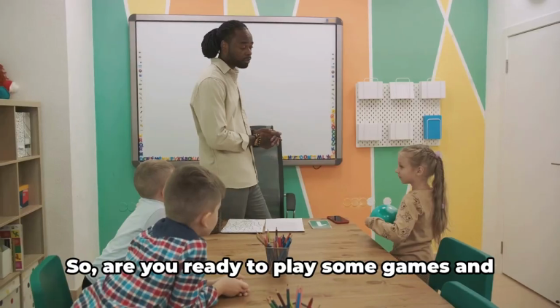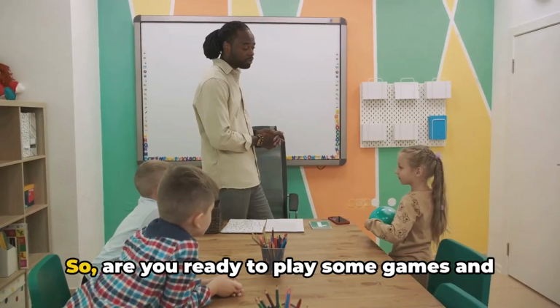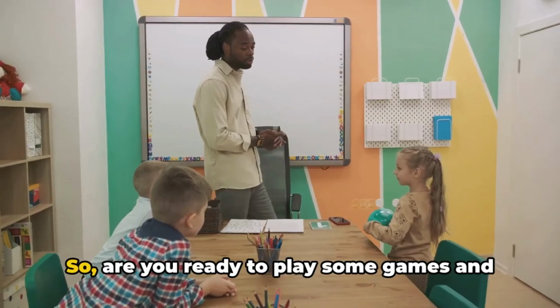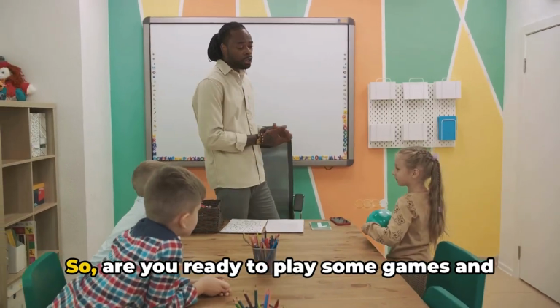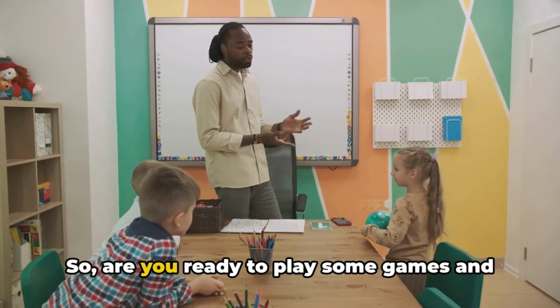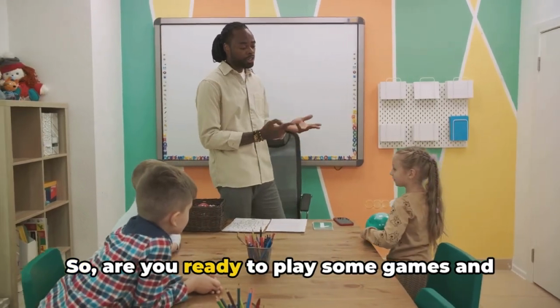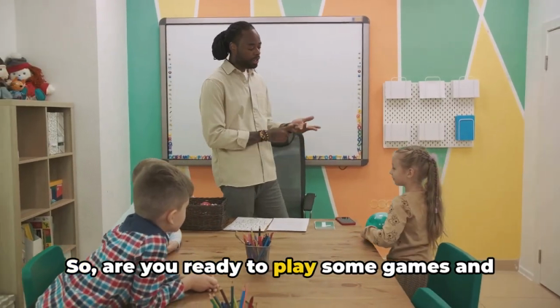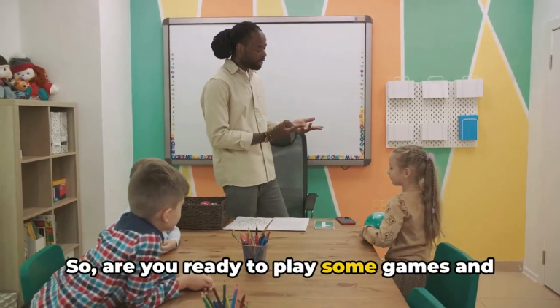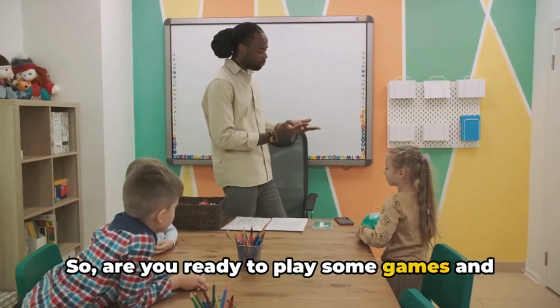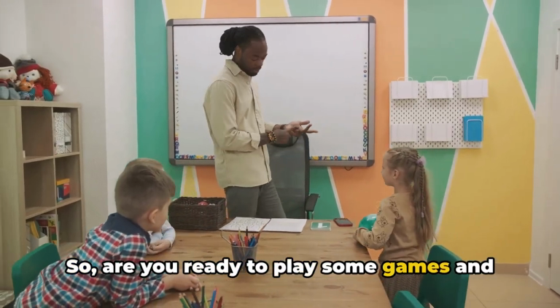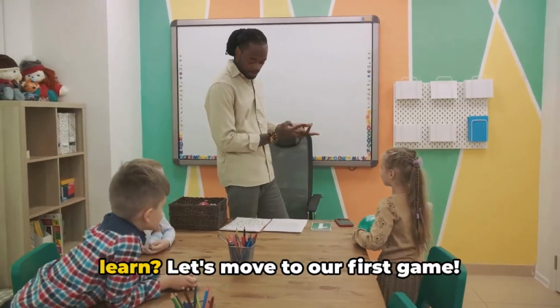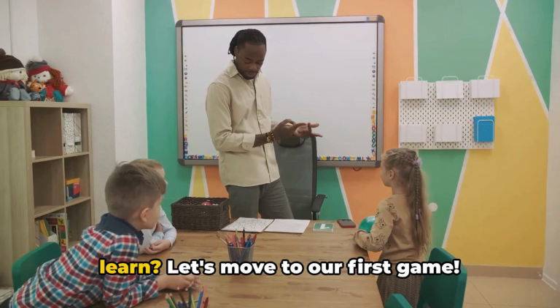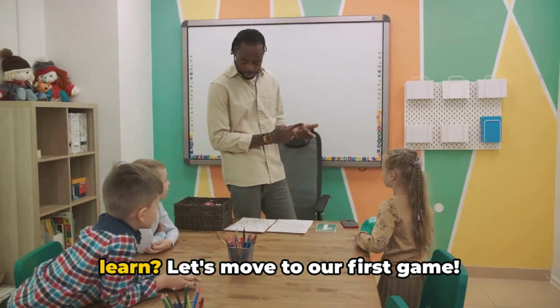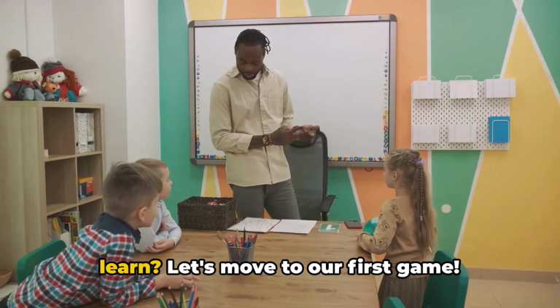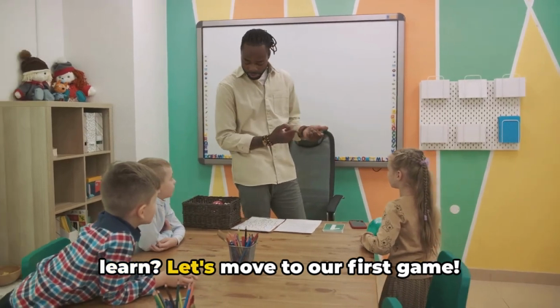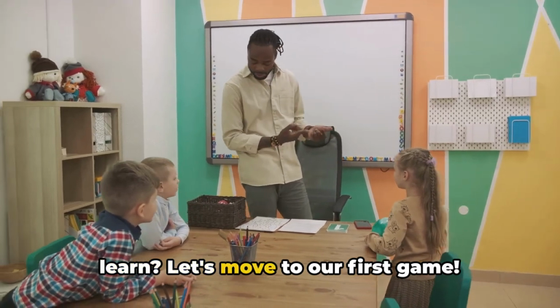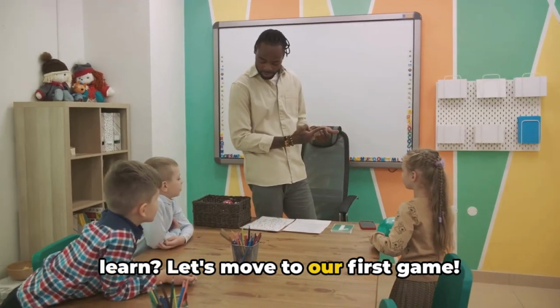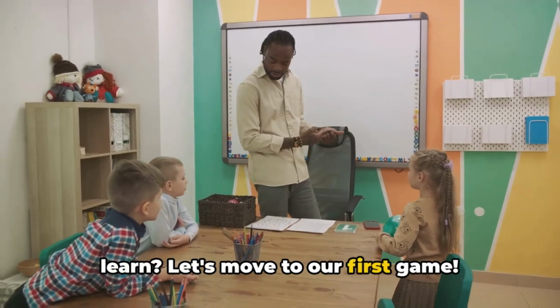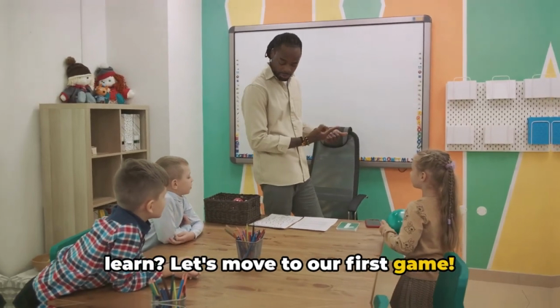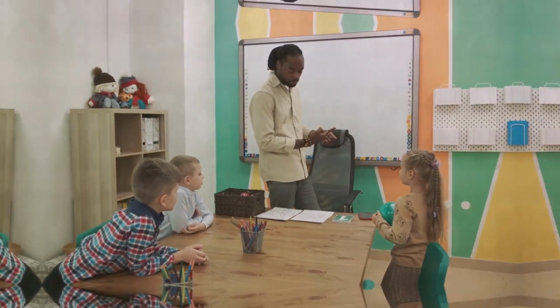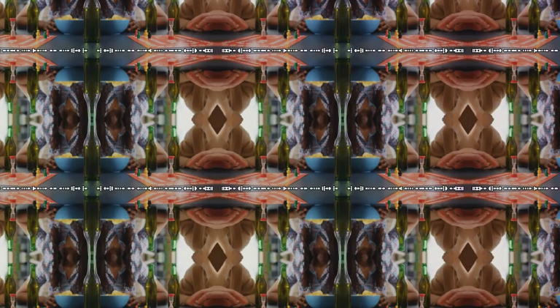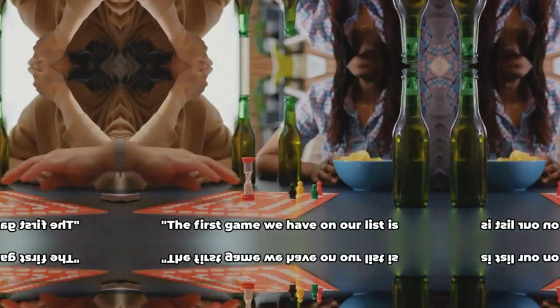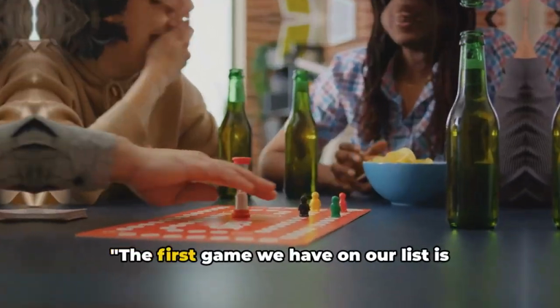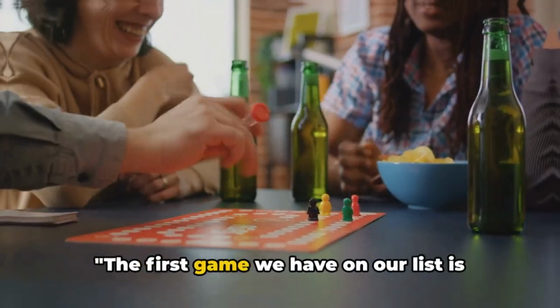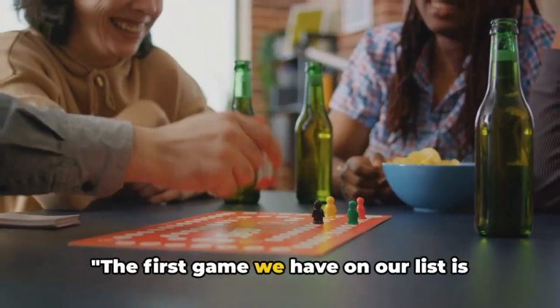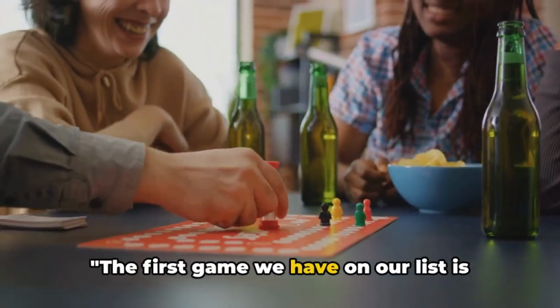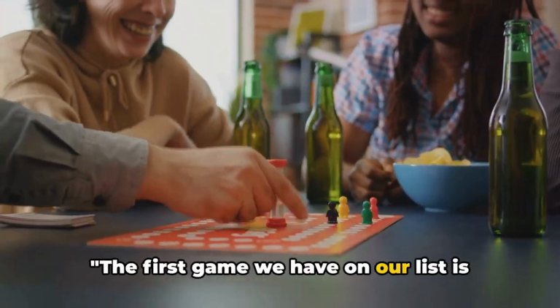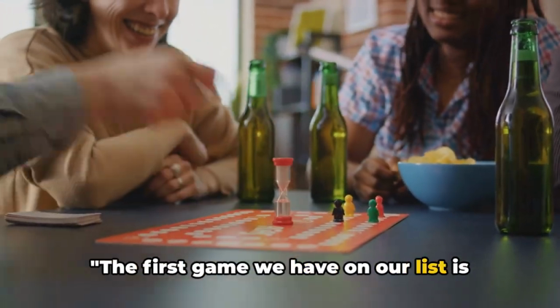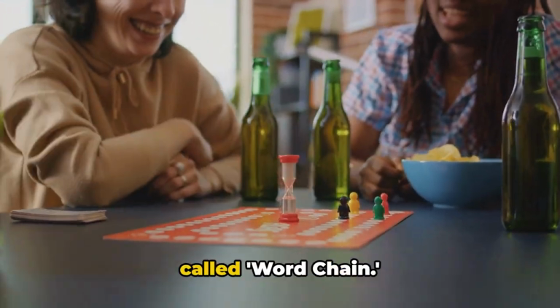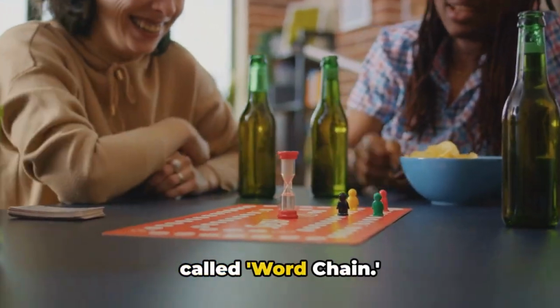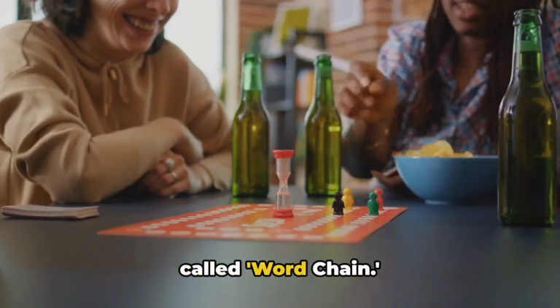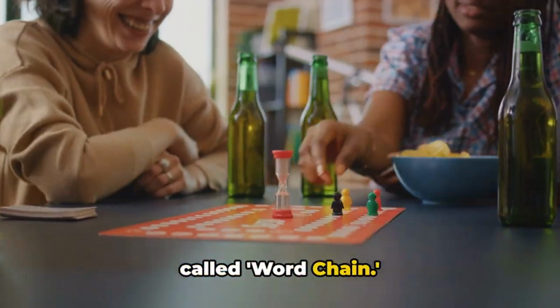So, are you ready to play some games and learn? Let's move to our first game. The first game we have on our list is called Word Chain.